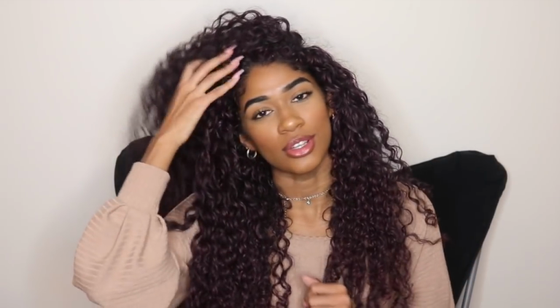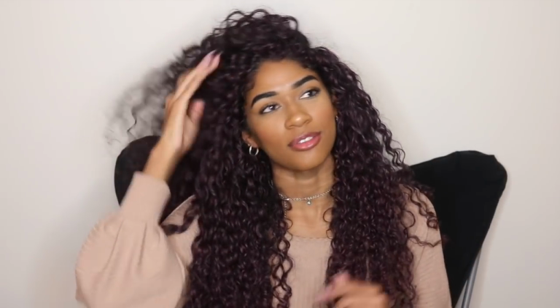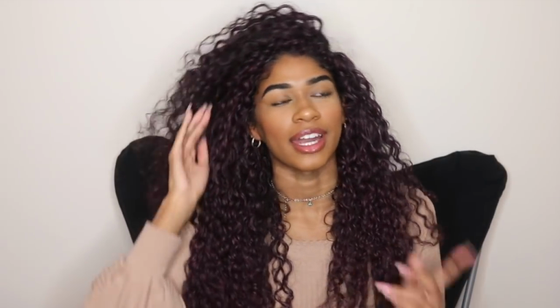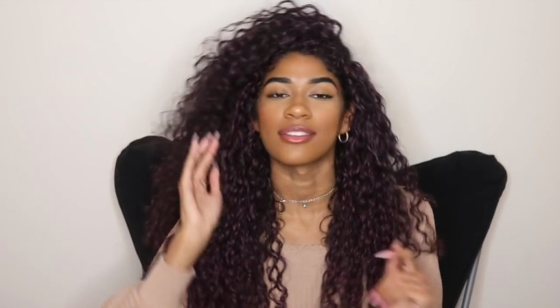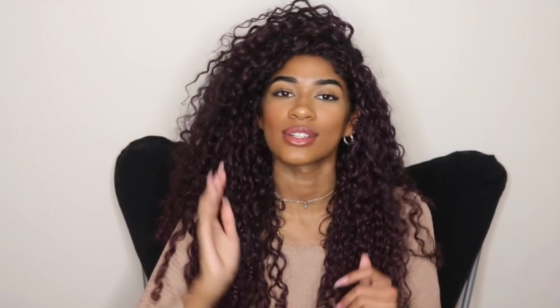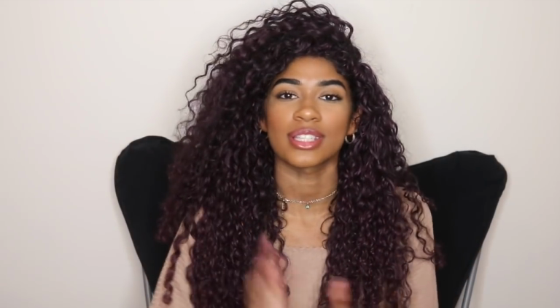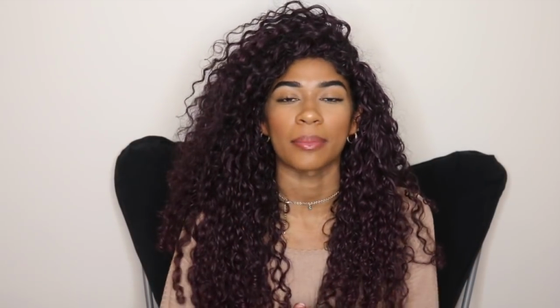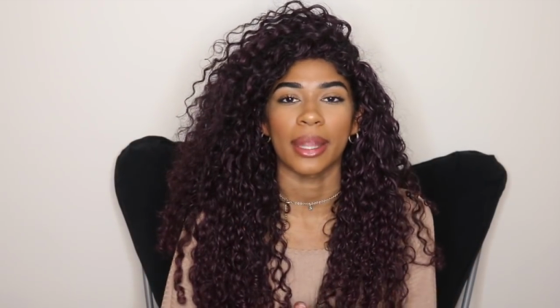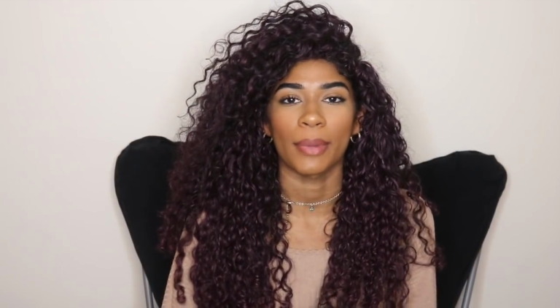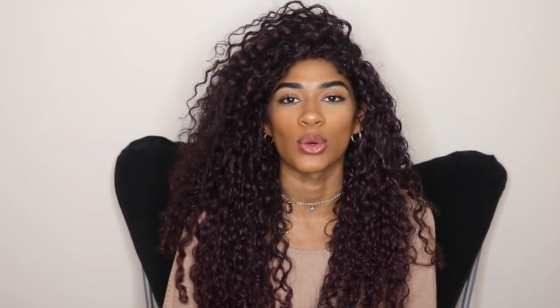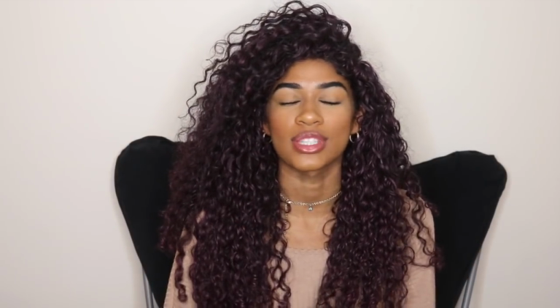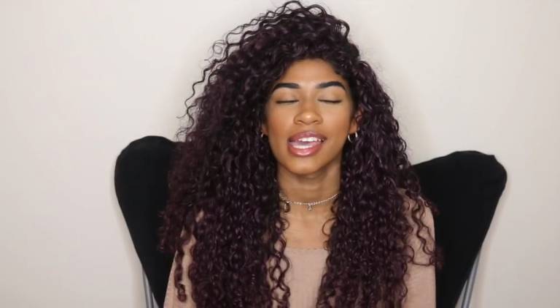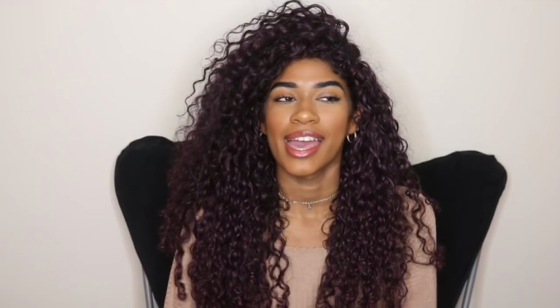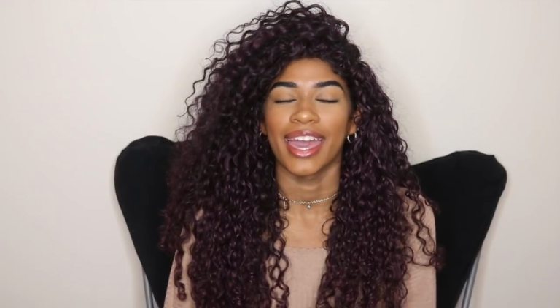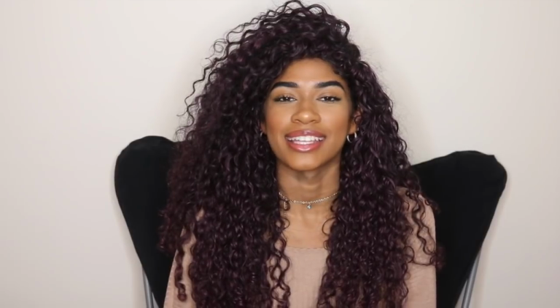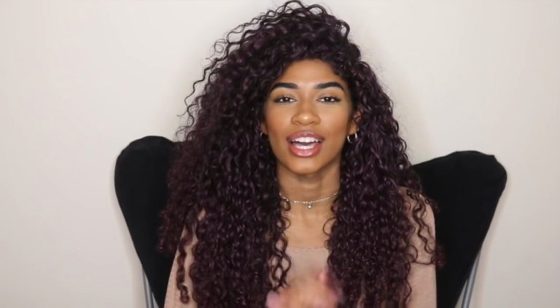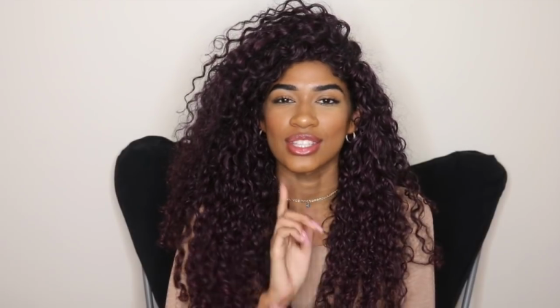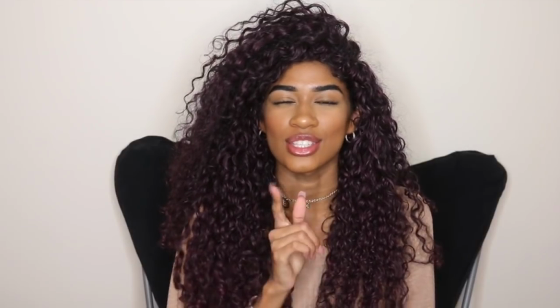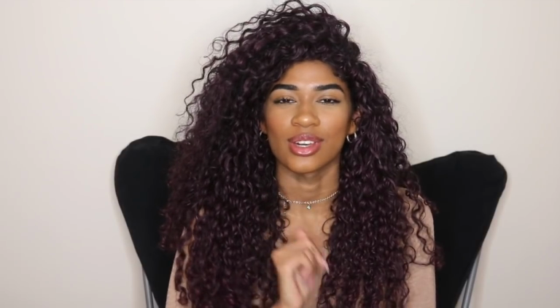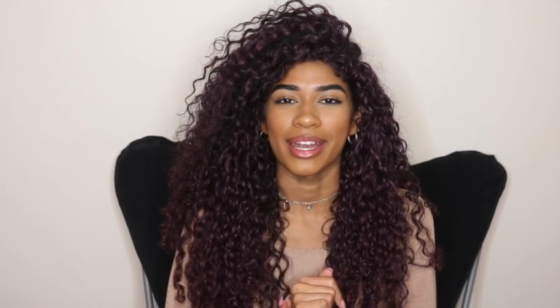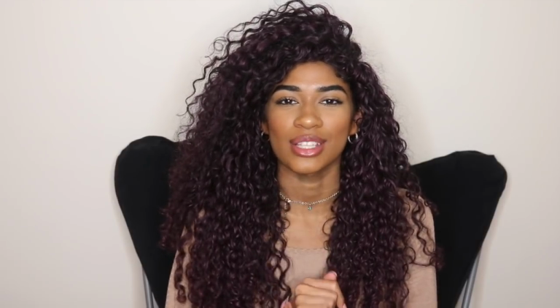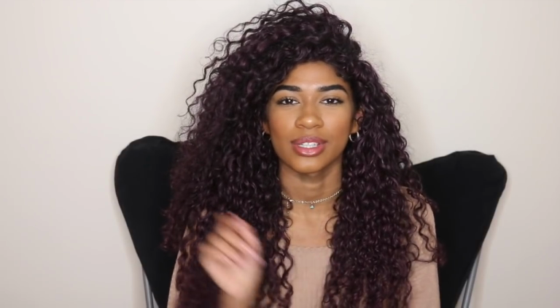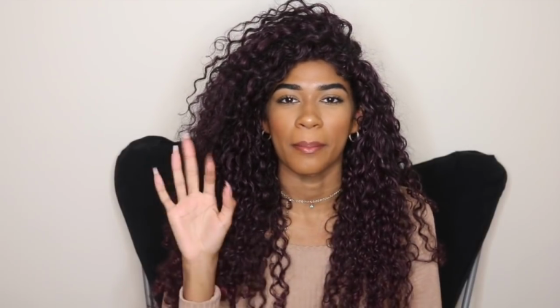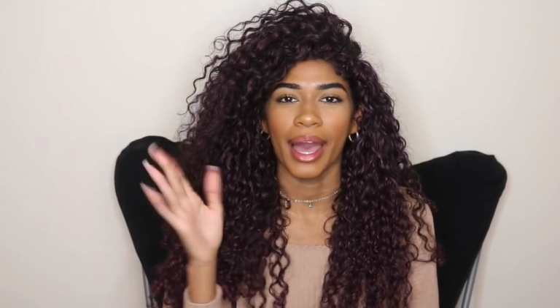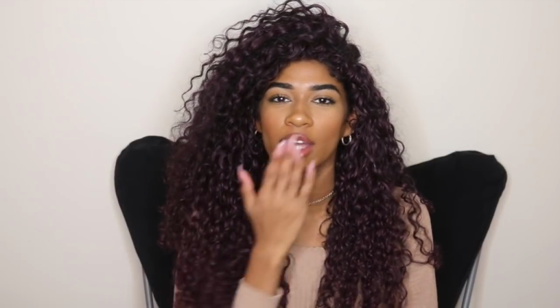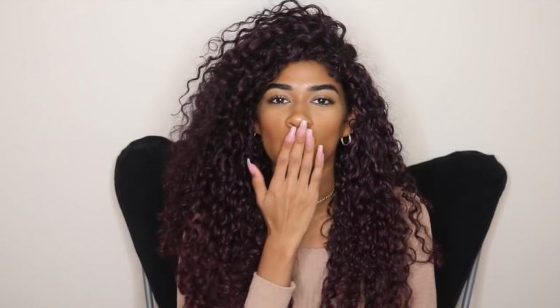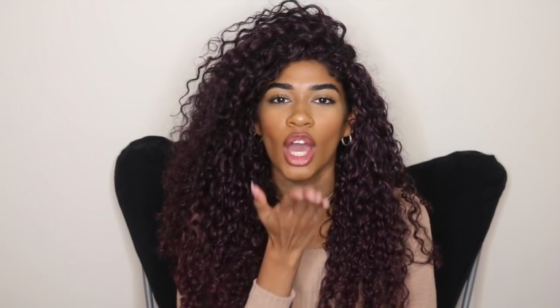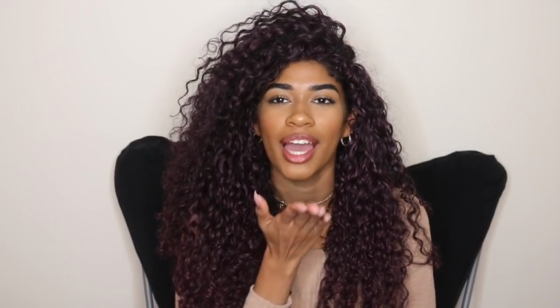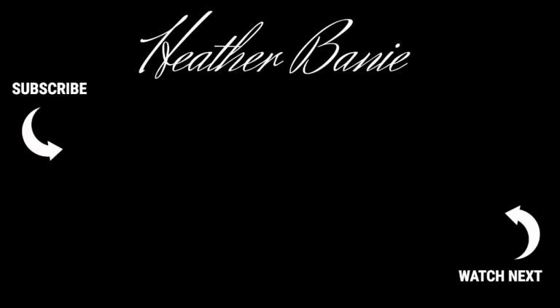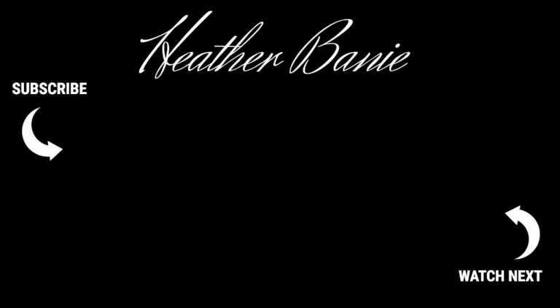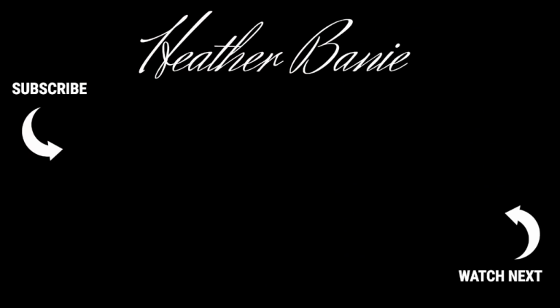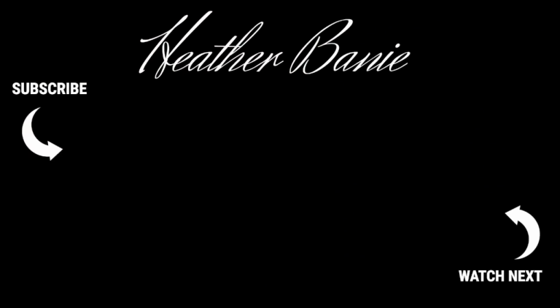That's it for this video! Make sure to subscribe since you're already here, click the bell to be notified every single time I post, and I'll see you in my next one — bye!